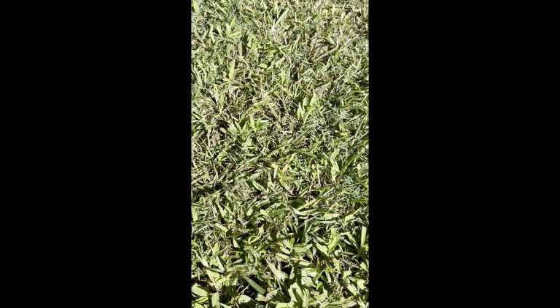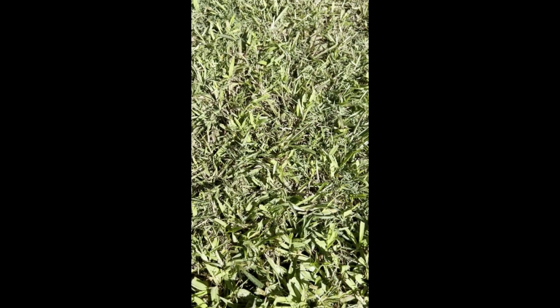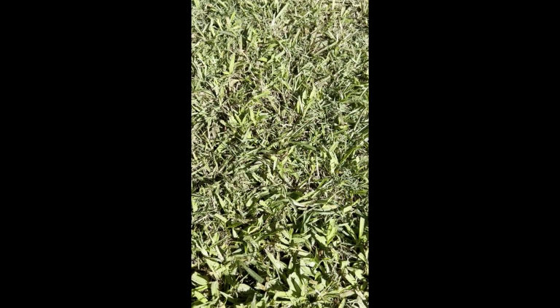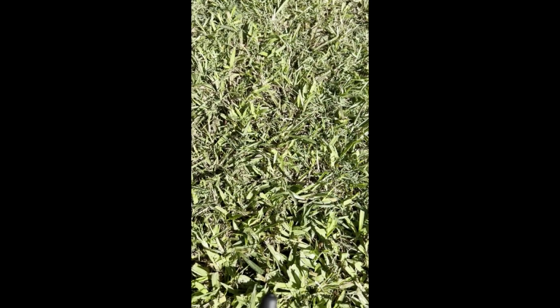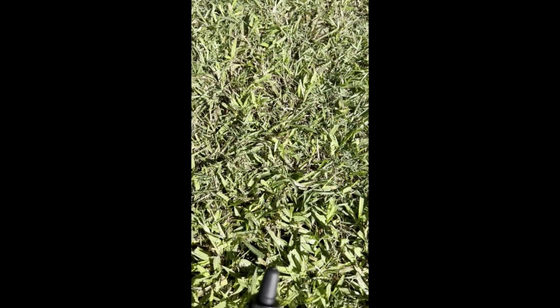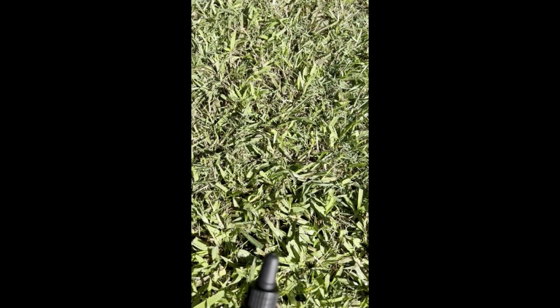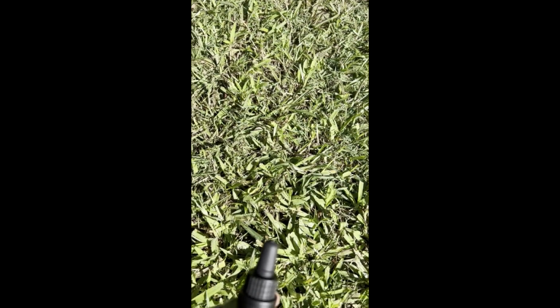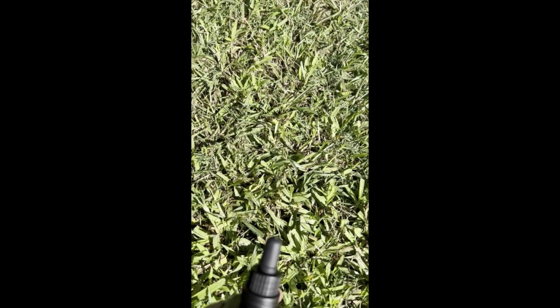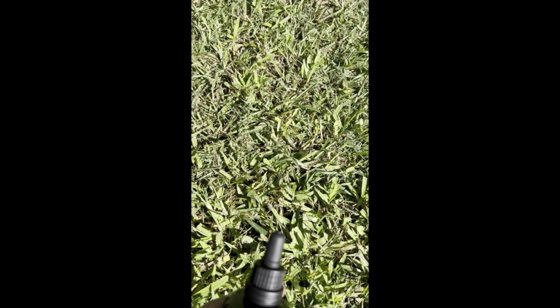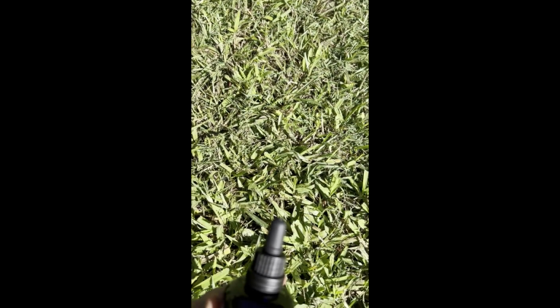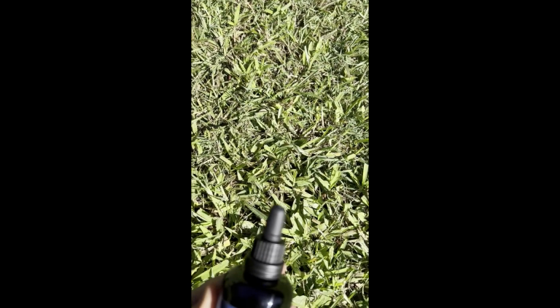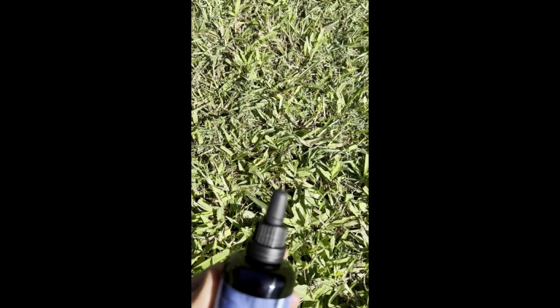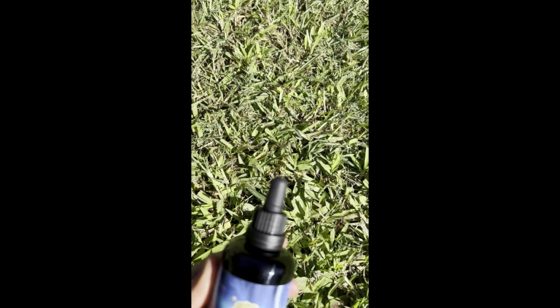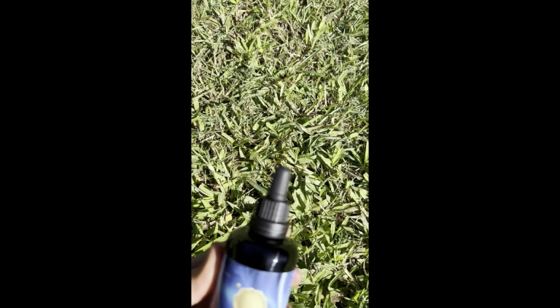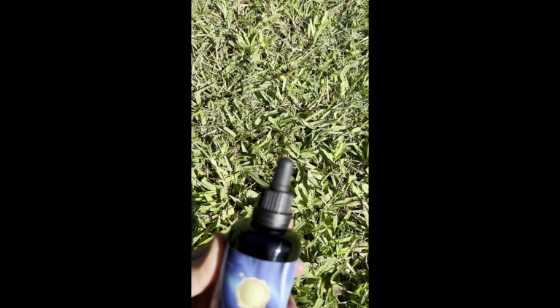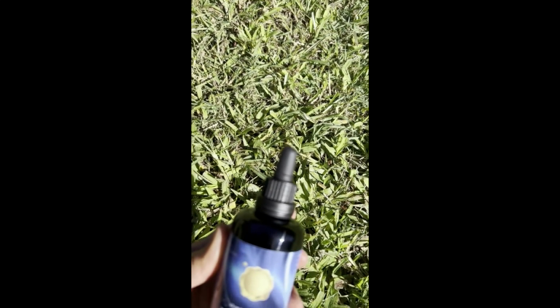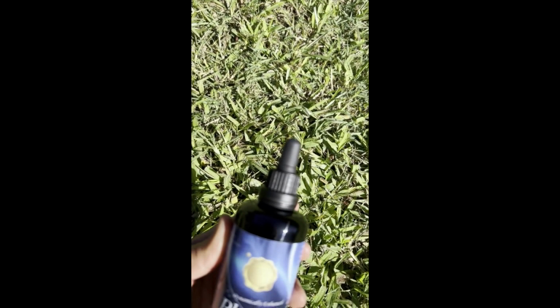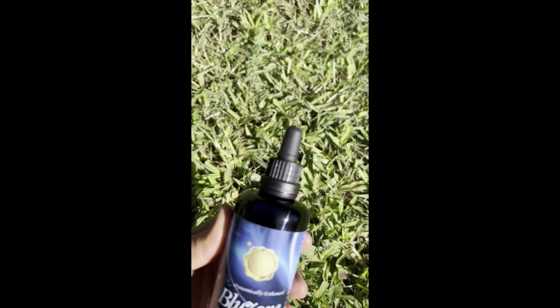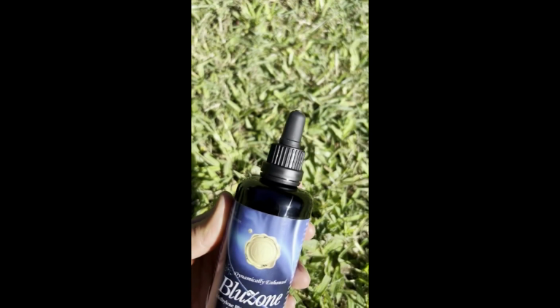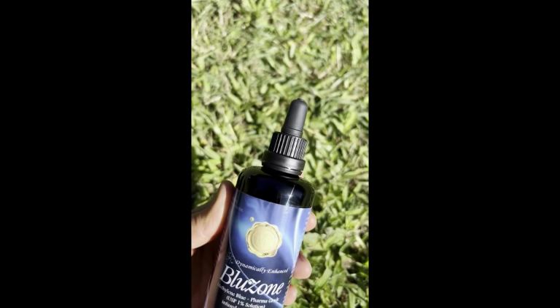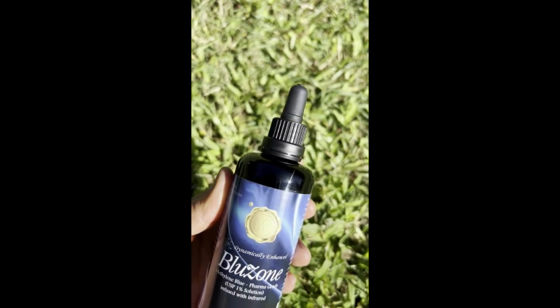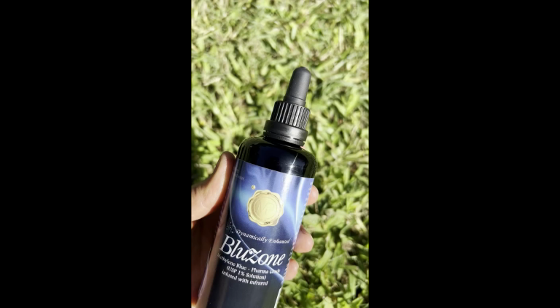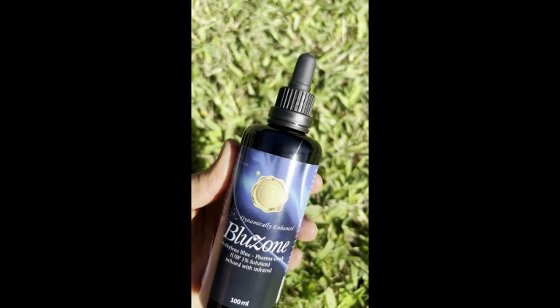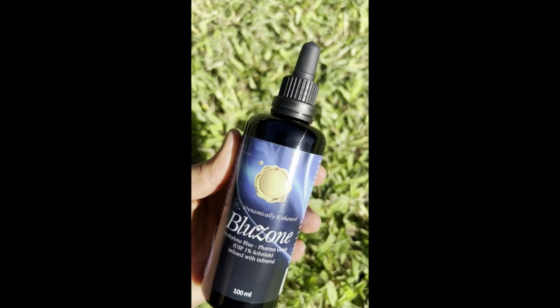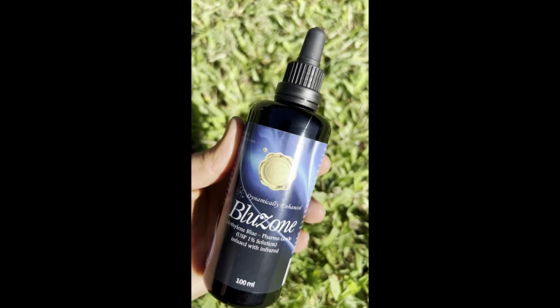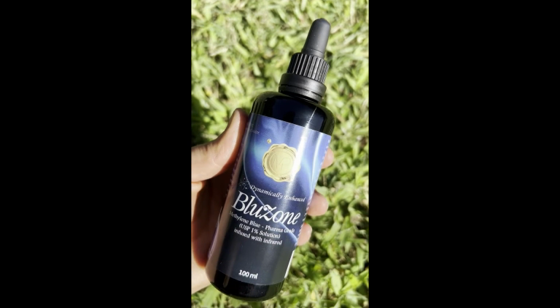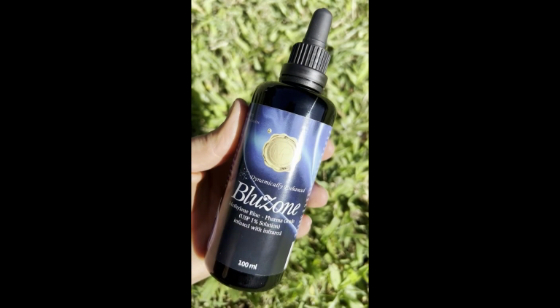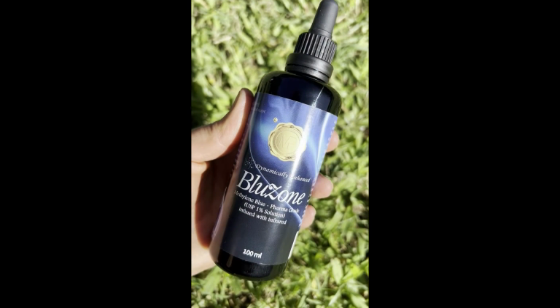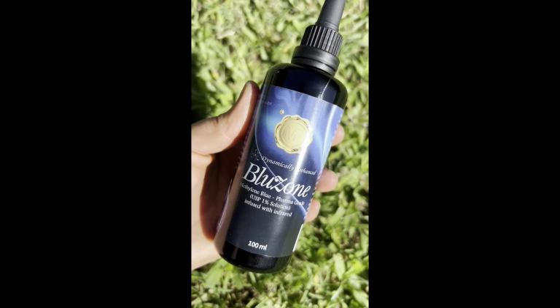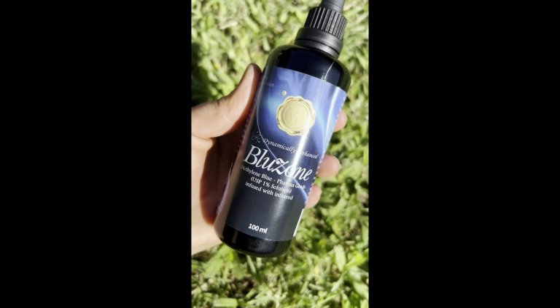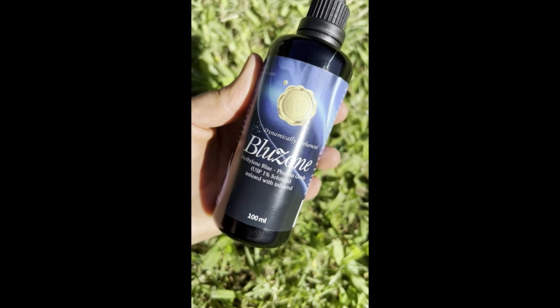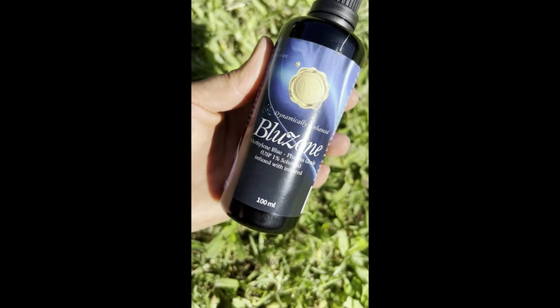Don't let this little blue drop fool you. It packs a powerful anti-aging secret along with cognitive benefits that you'll want to know about.